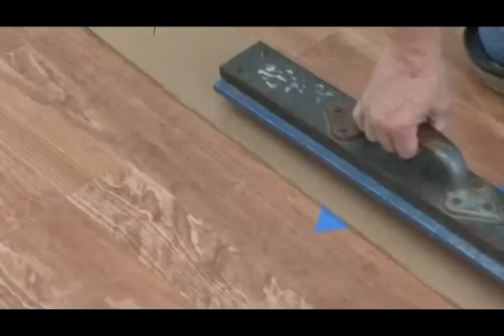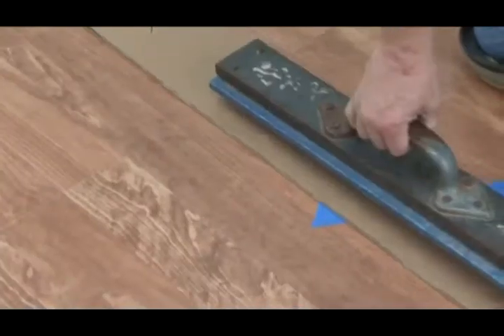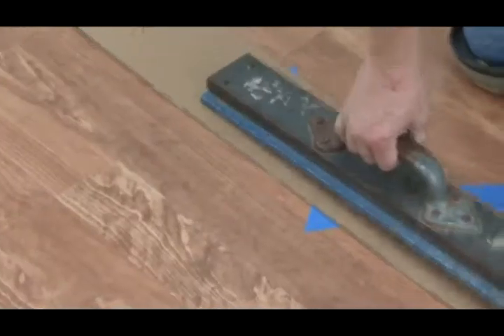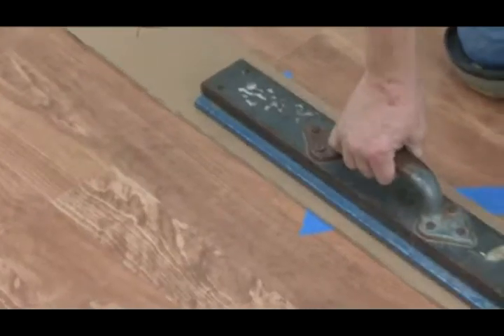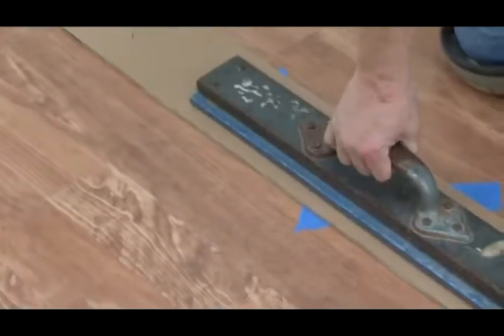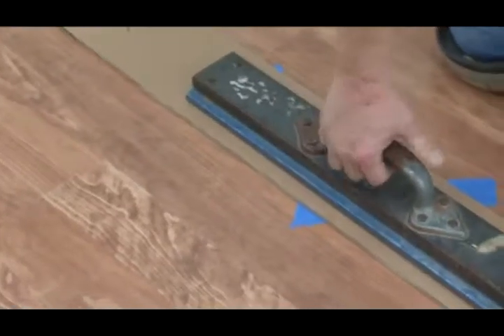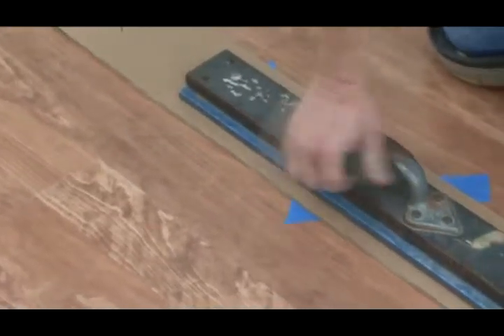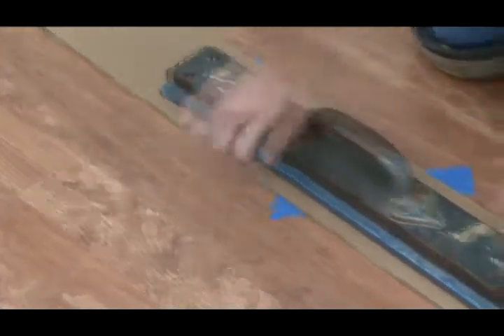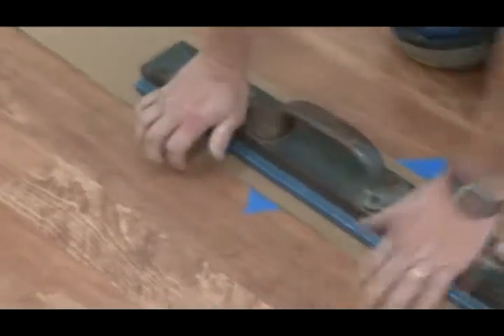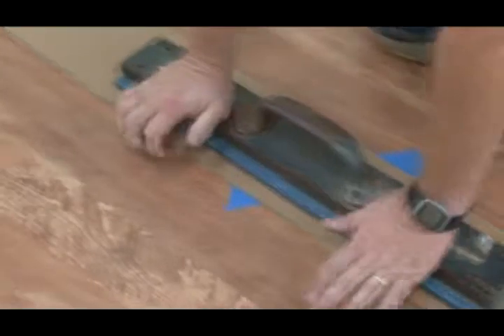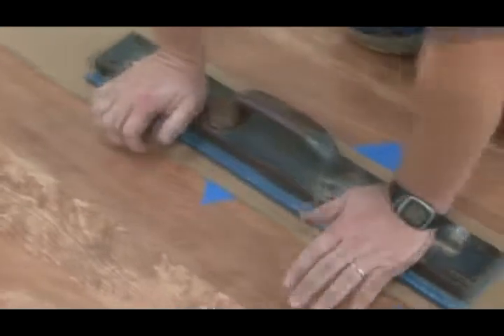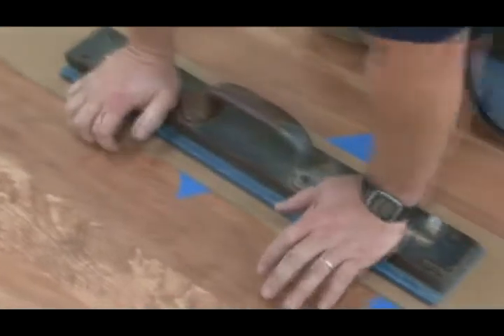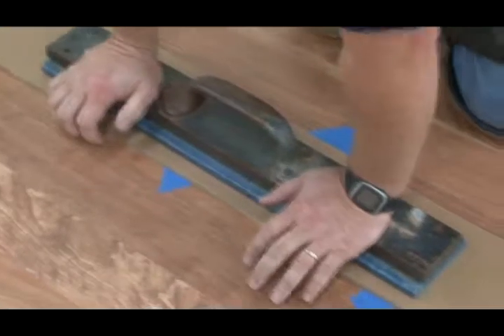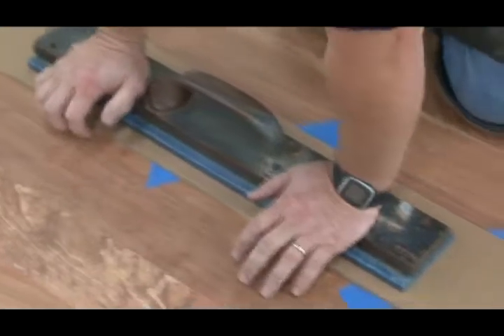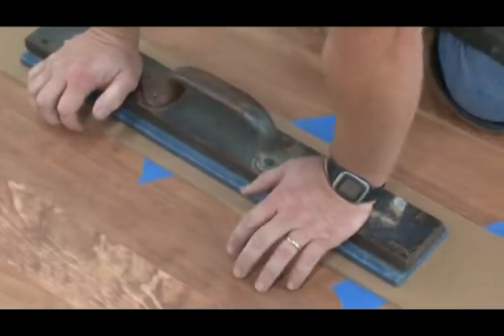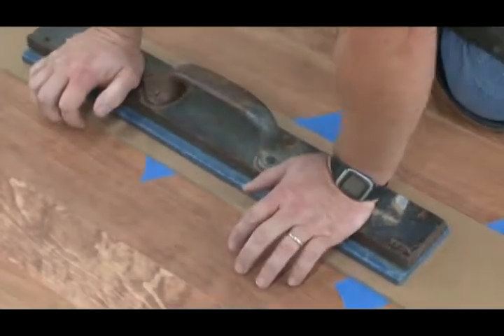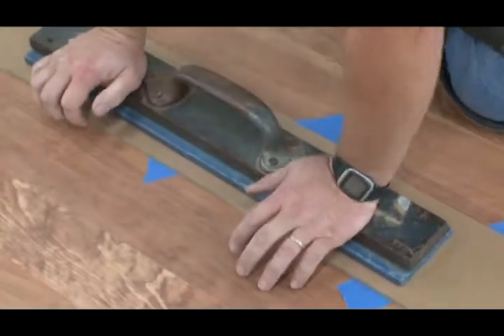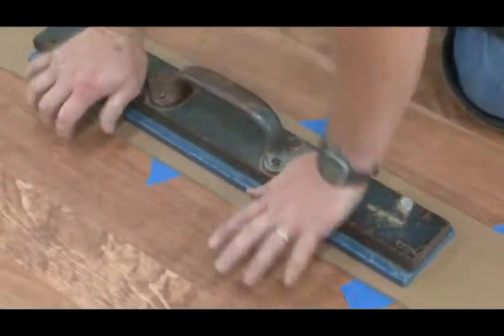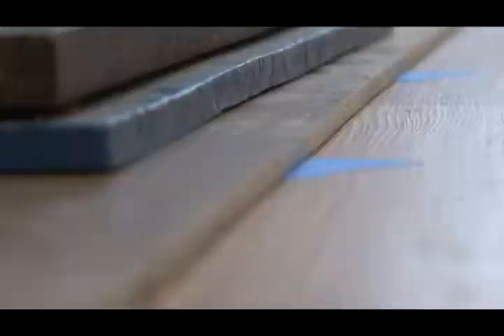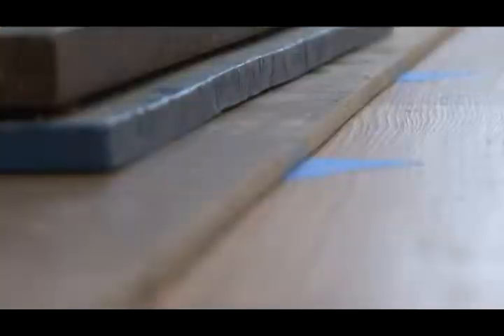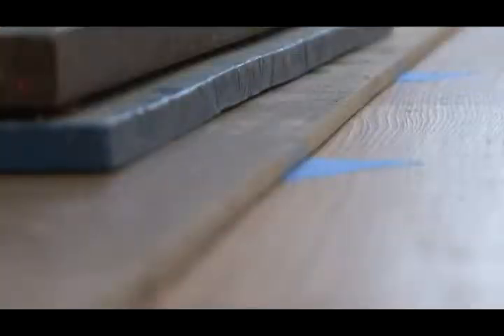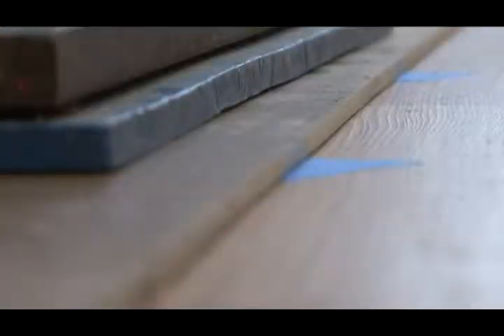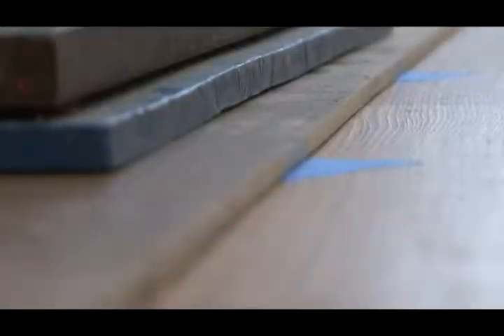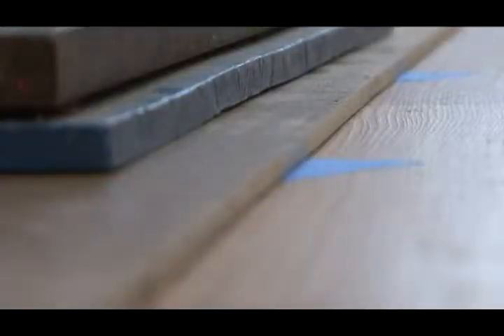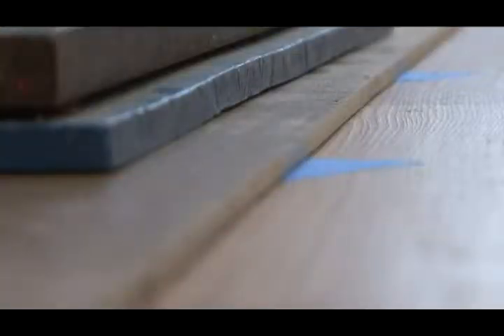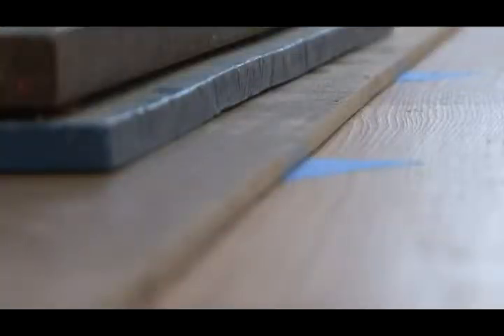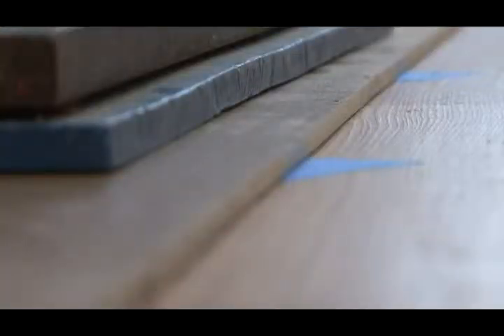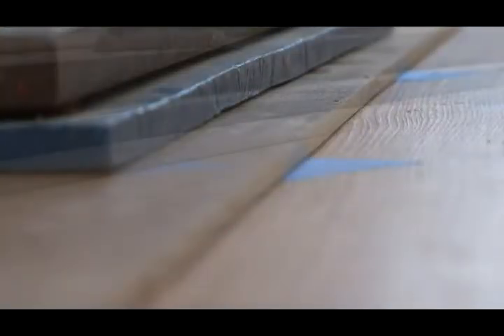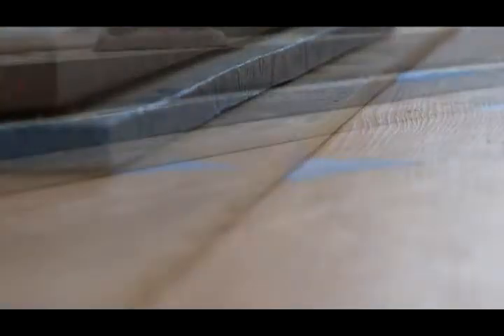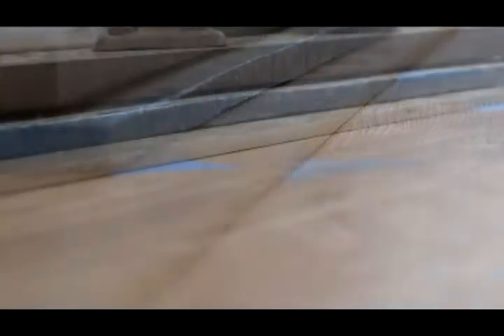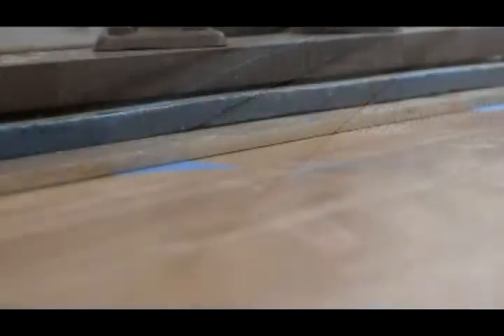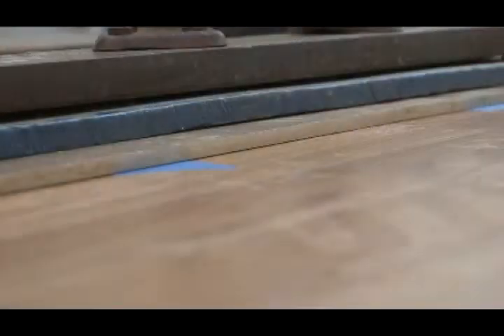Place a weight on the board until the adhesive sets. This is usually six to eight hours.